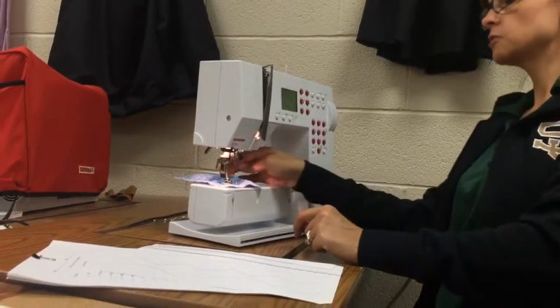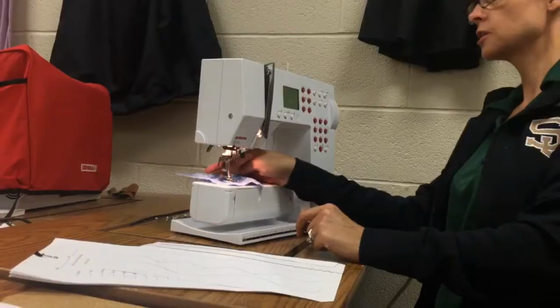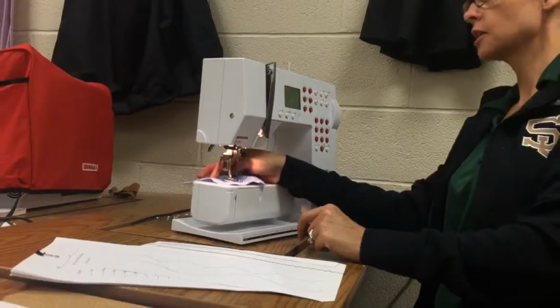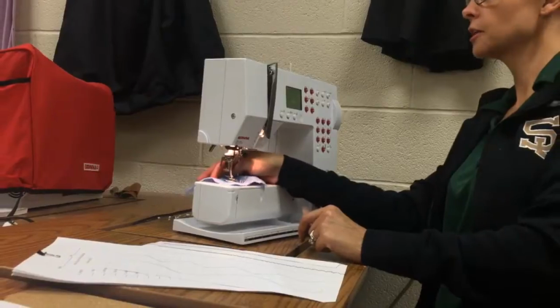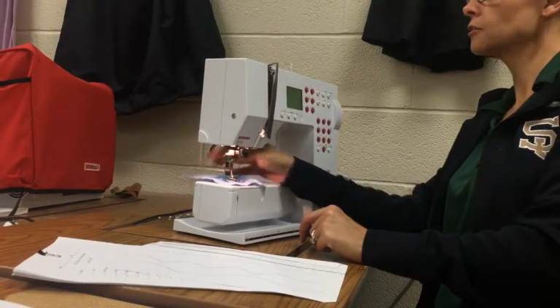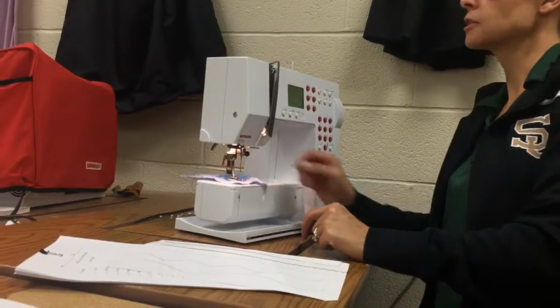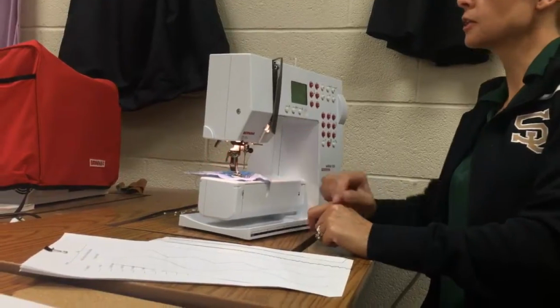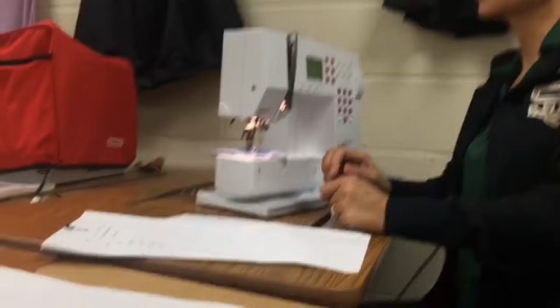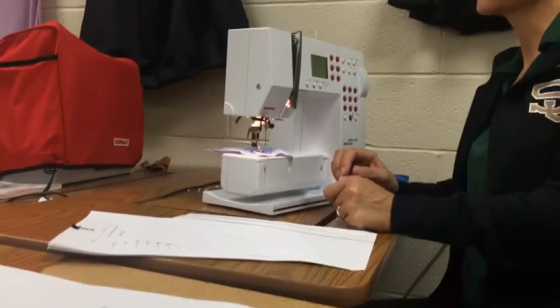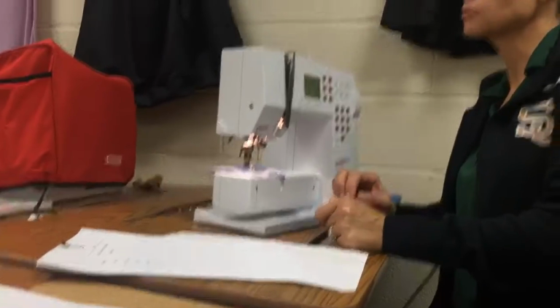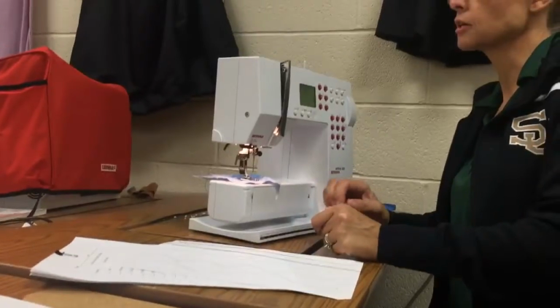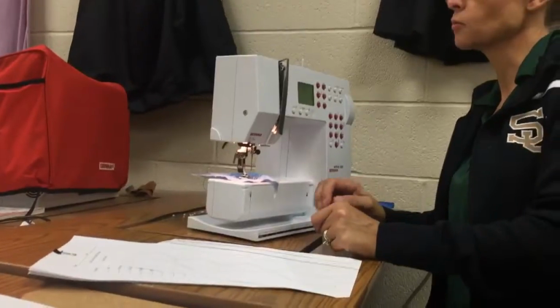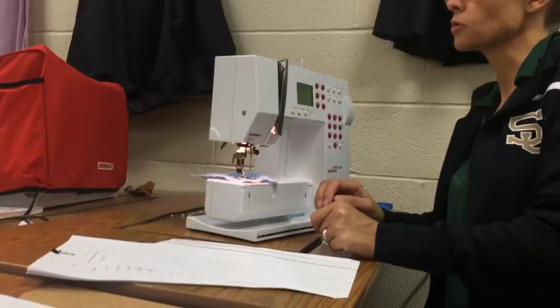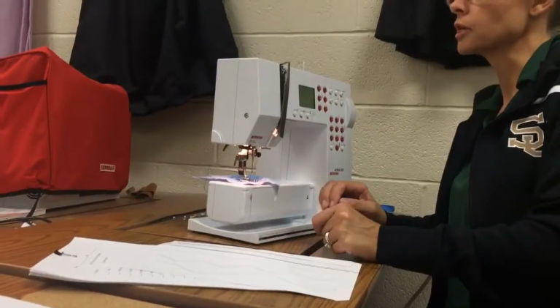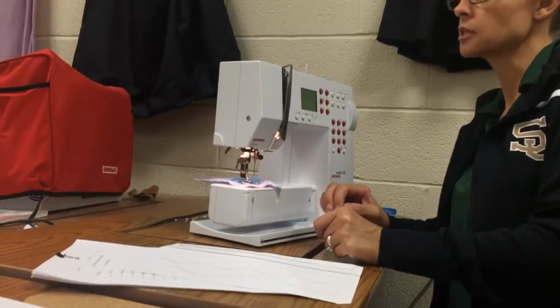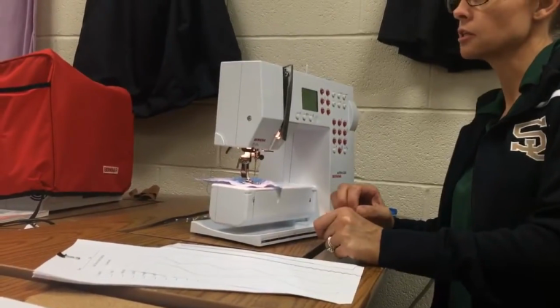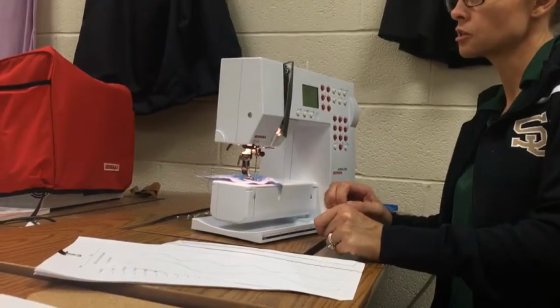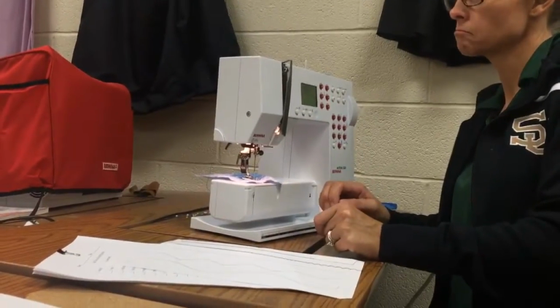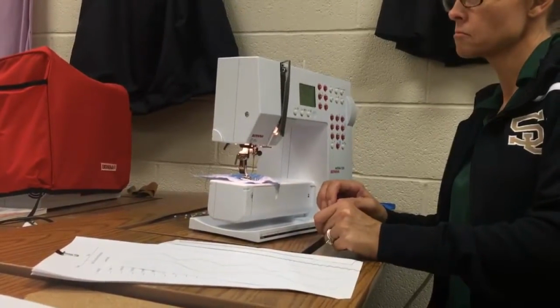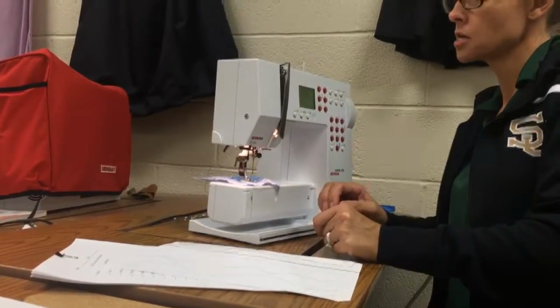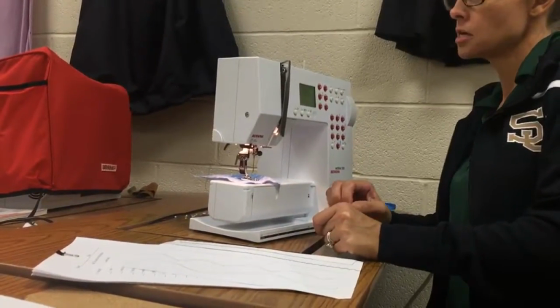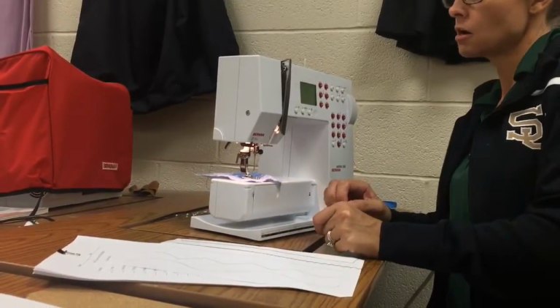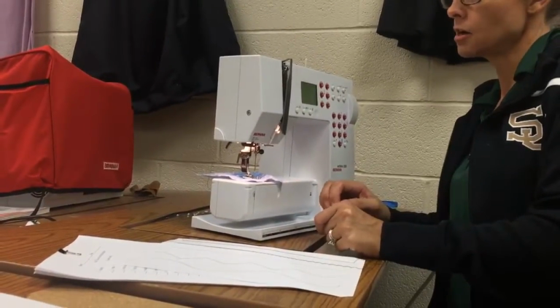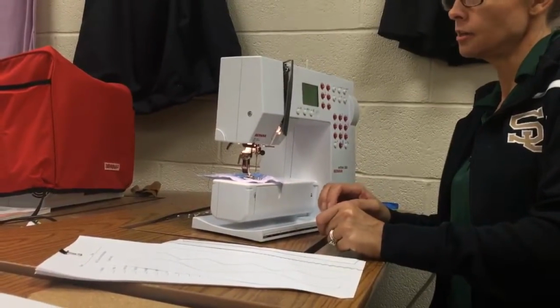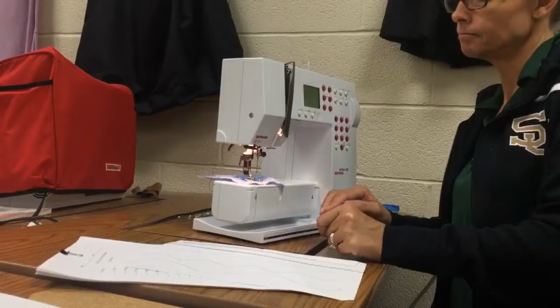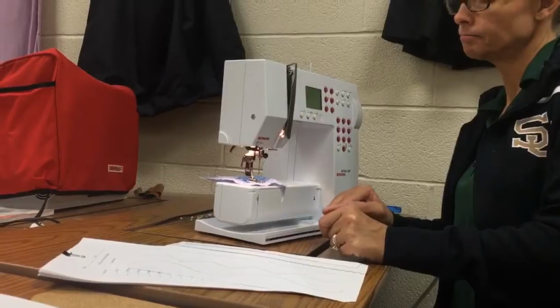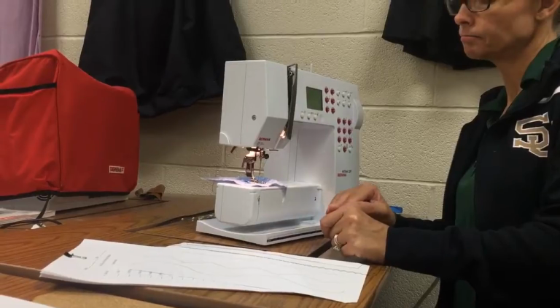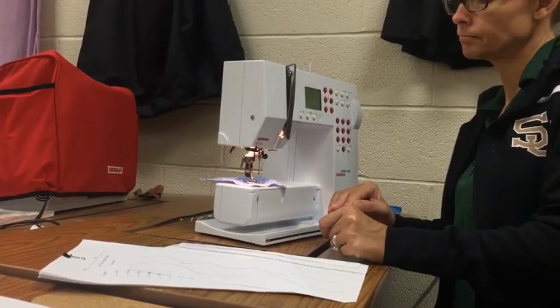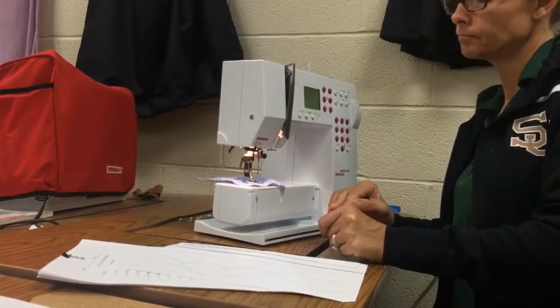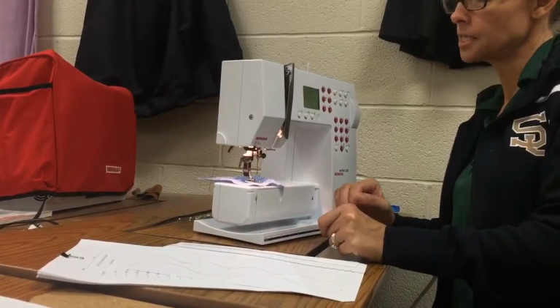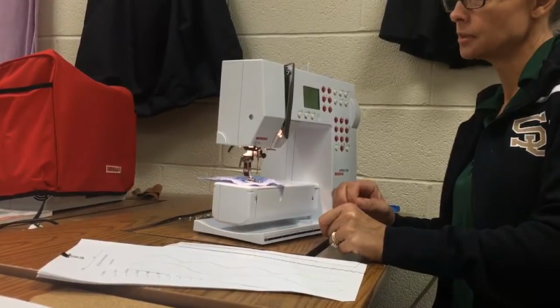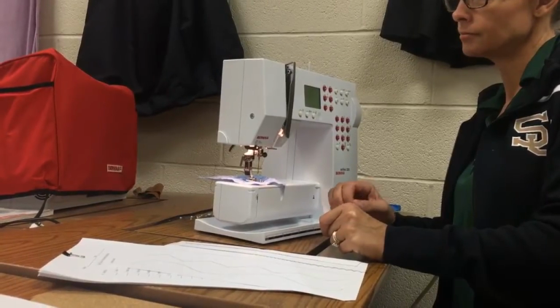So you guys see how that looks? It actually looks like an embroidery stitch. All right, that's it.